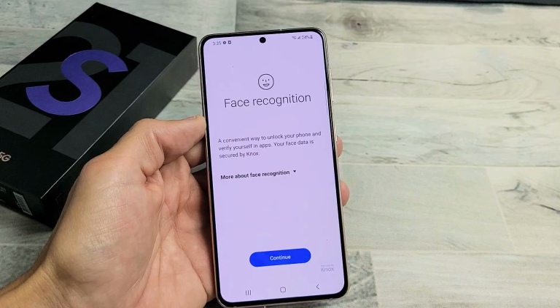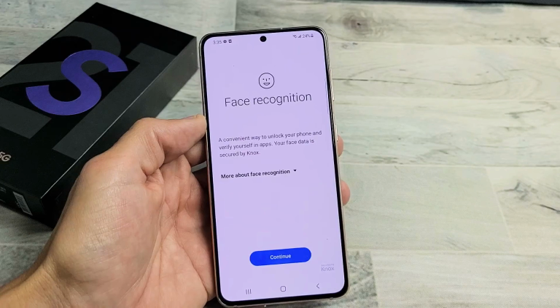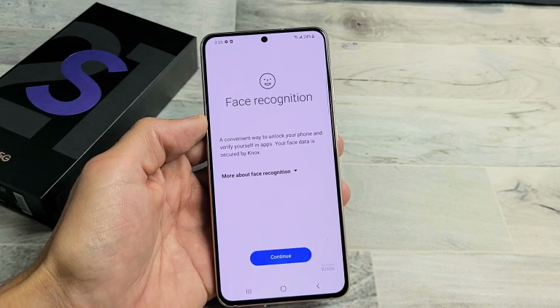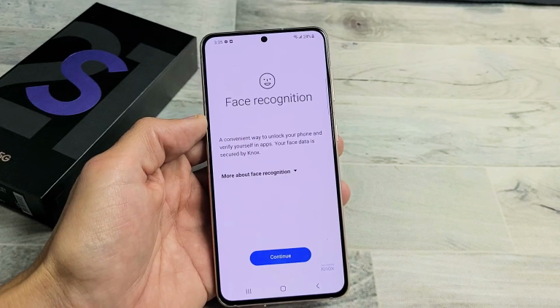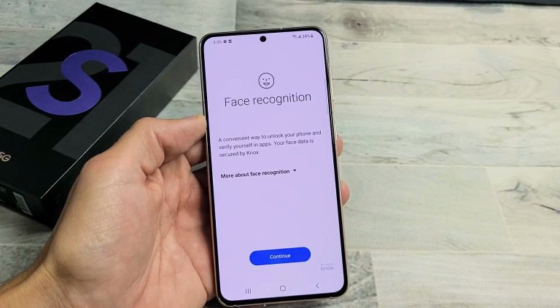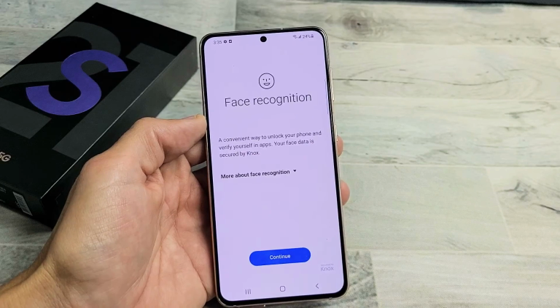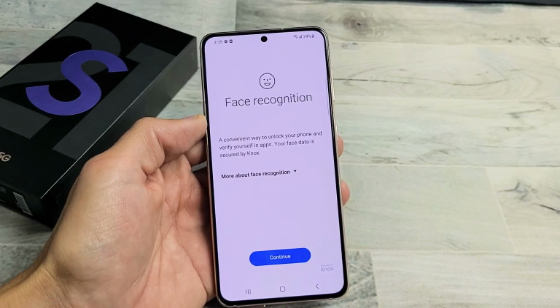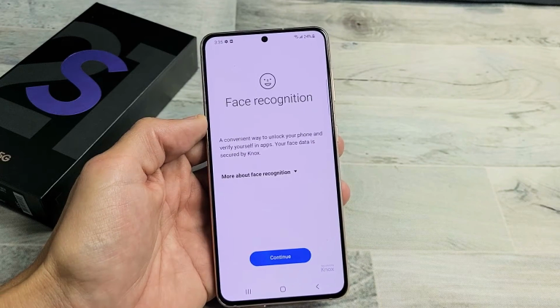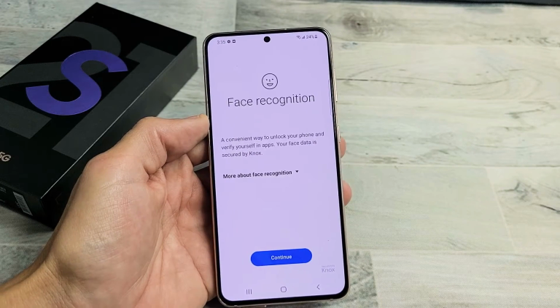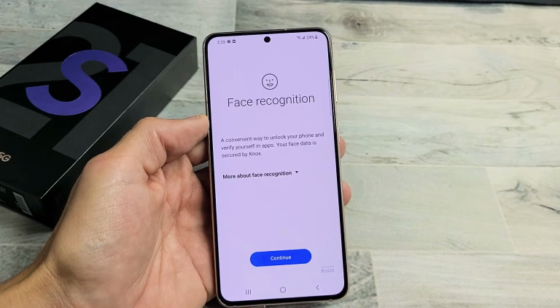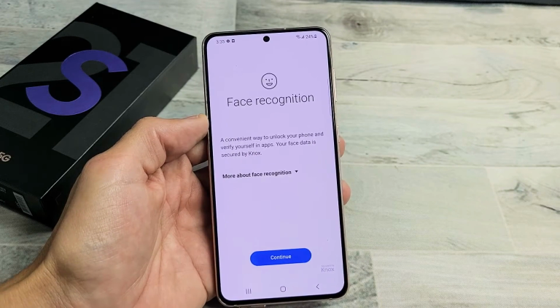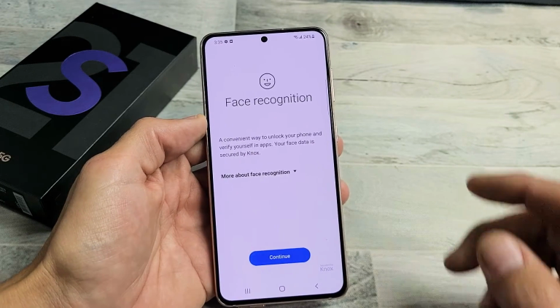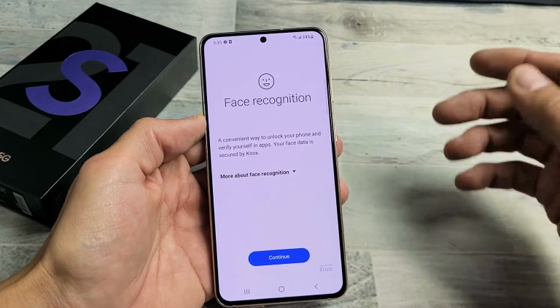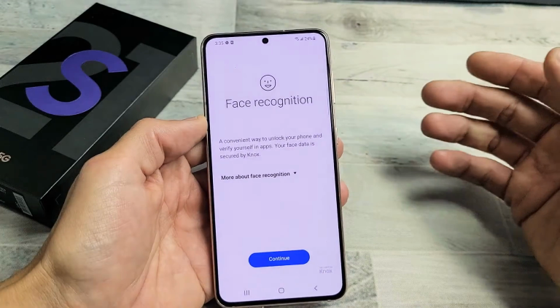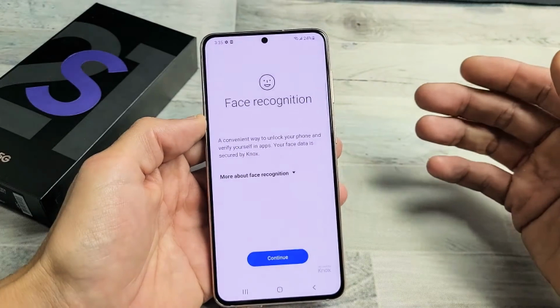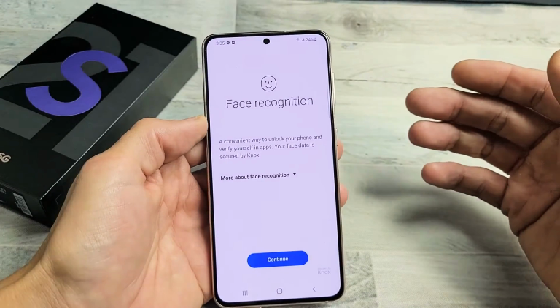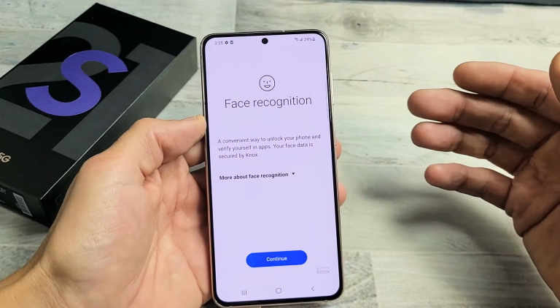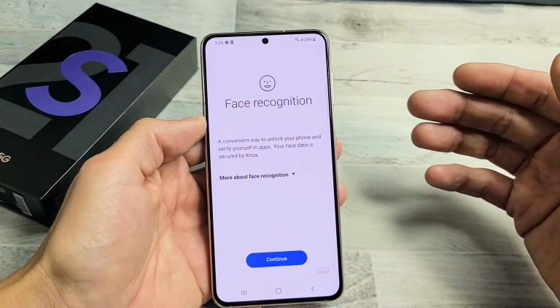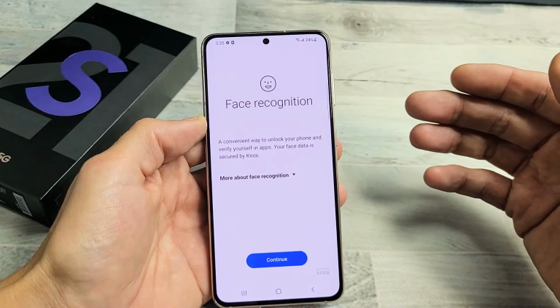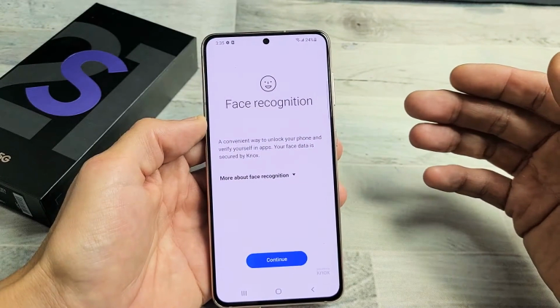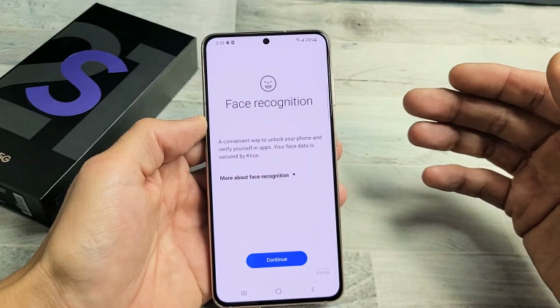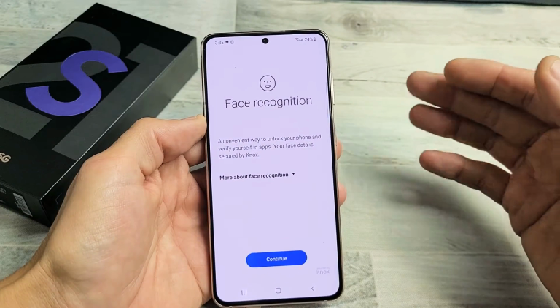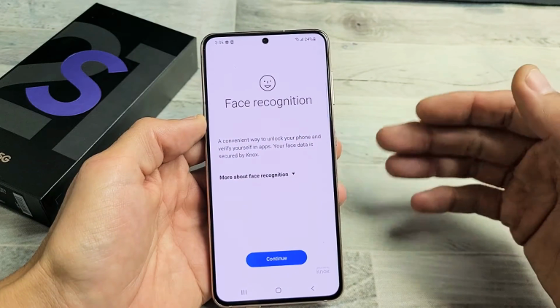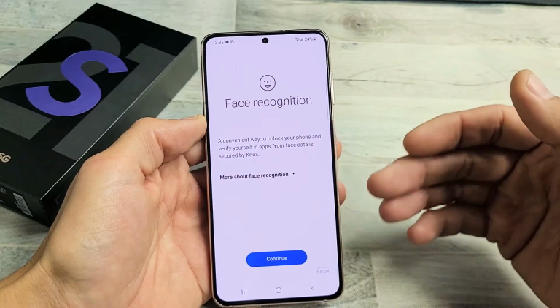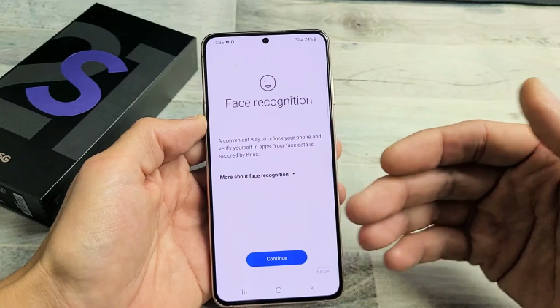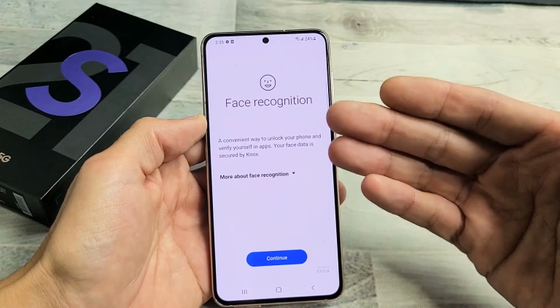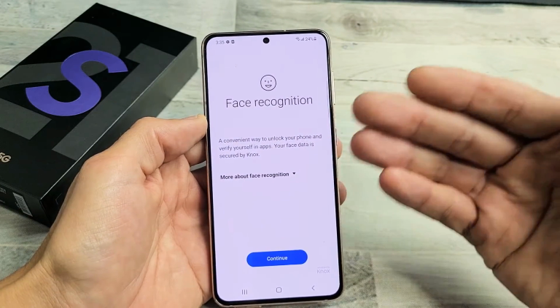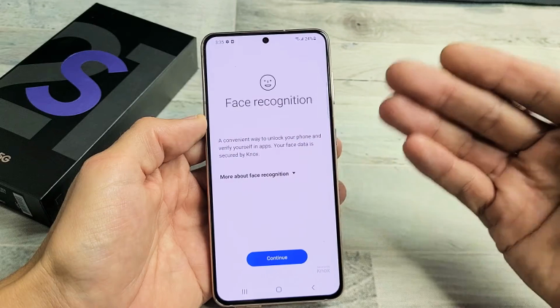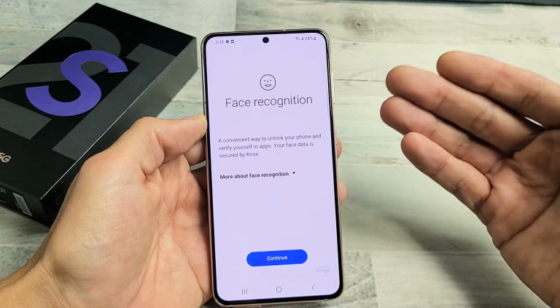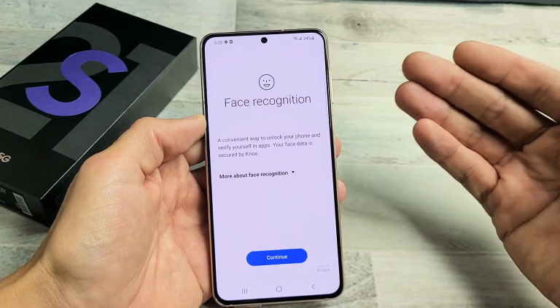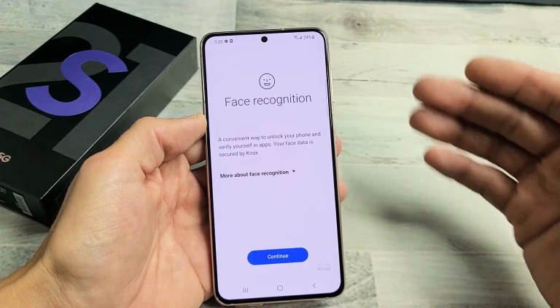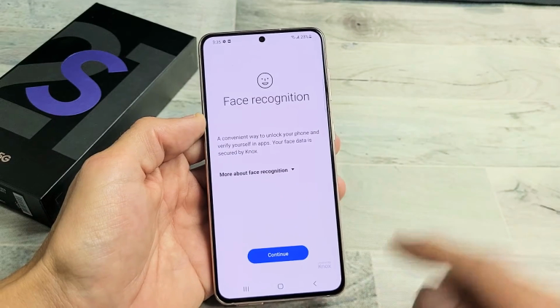I have a Samsung Galaxy S21 here. I'm going to show you how to set up a face recognition password.